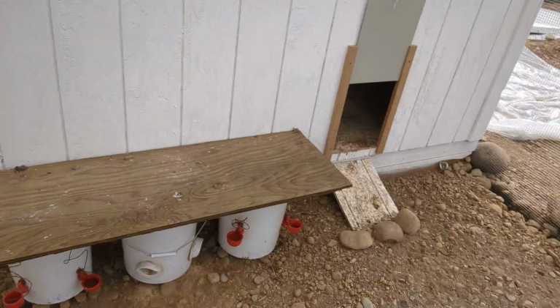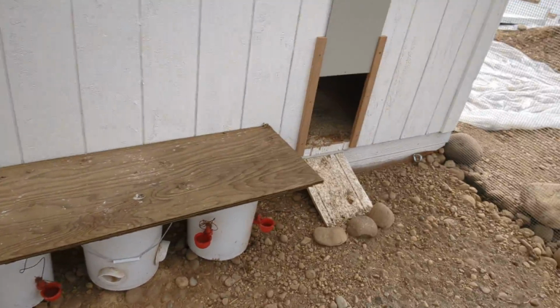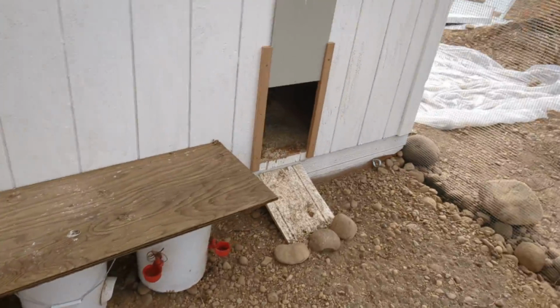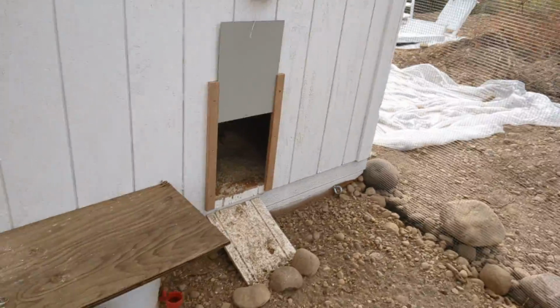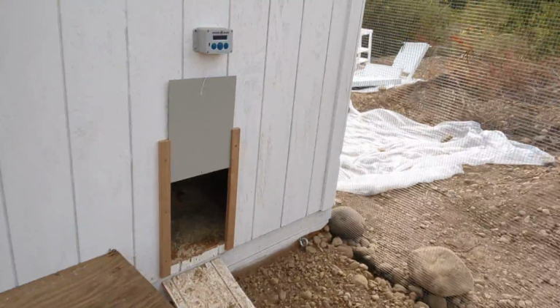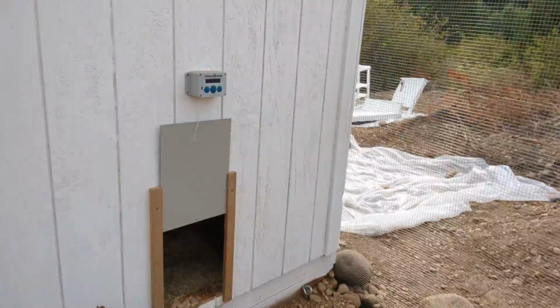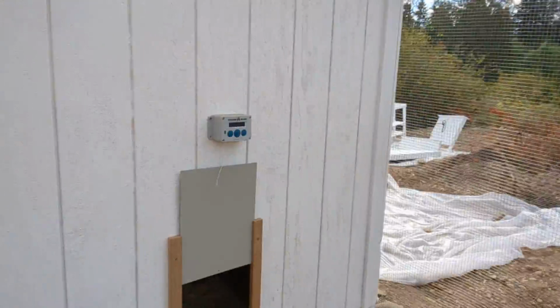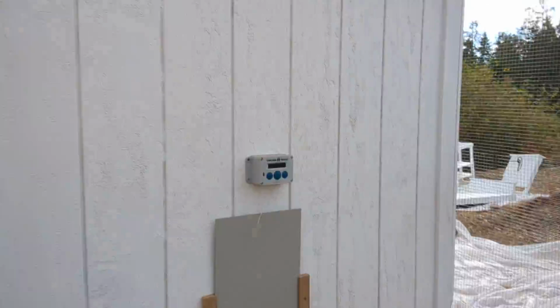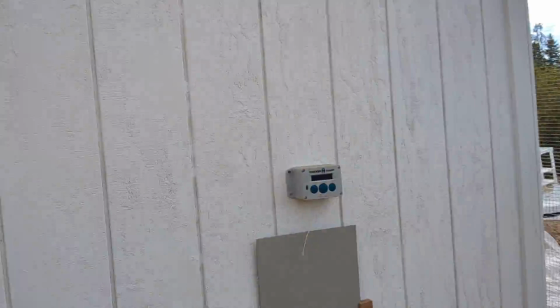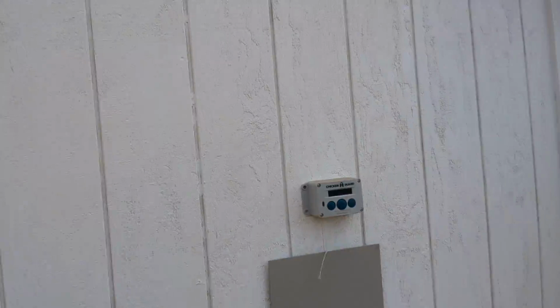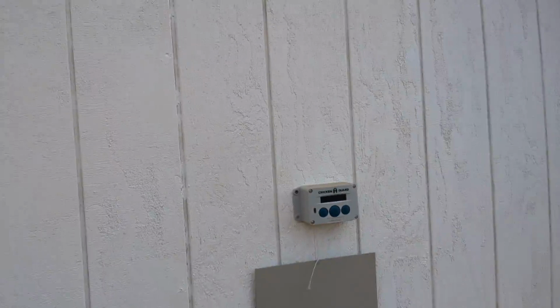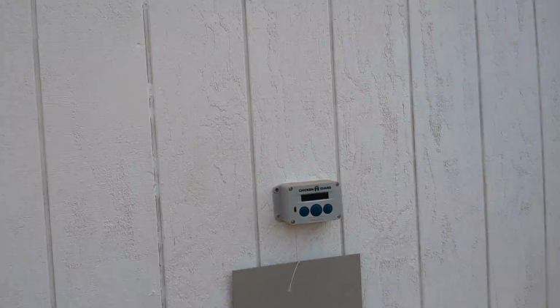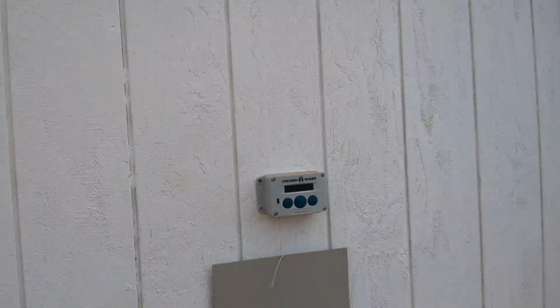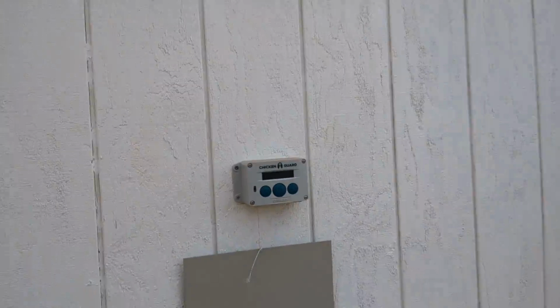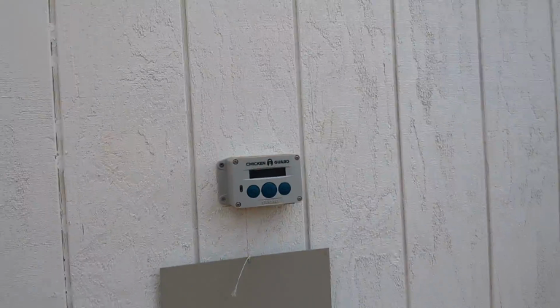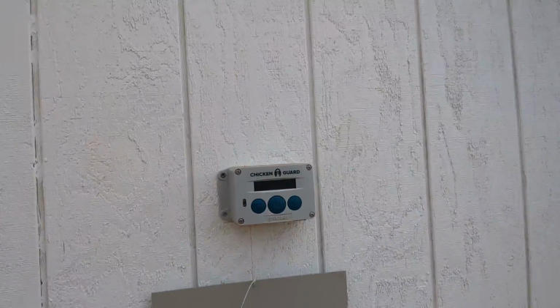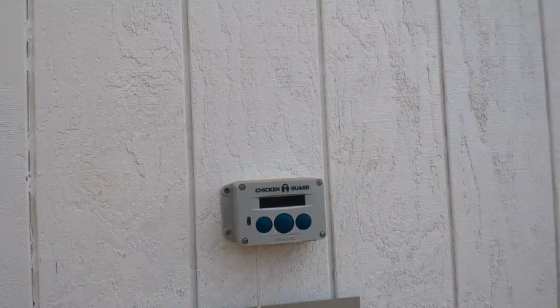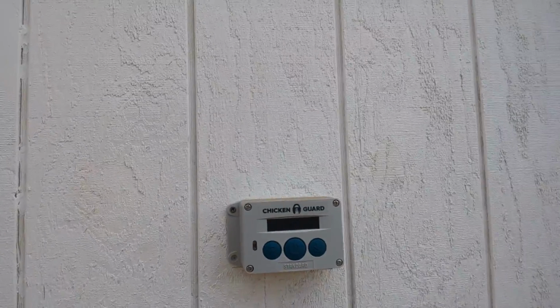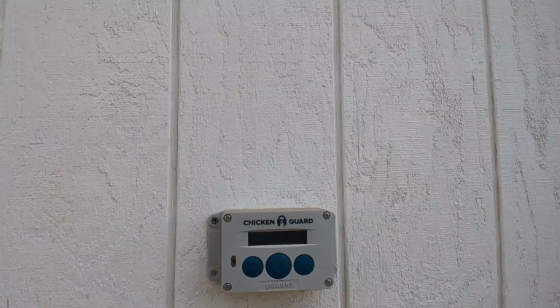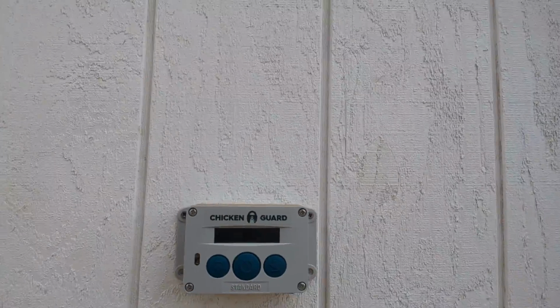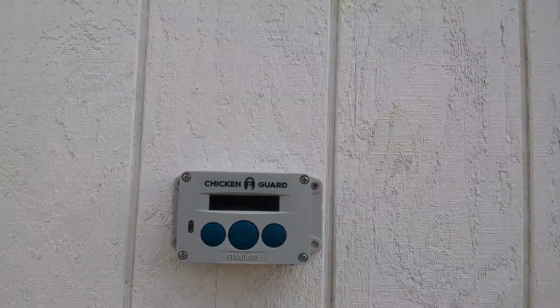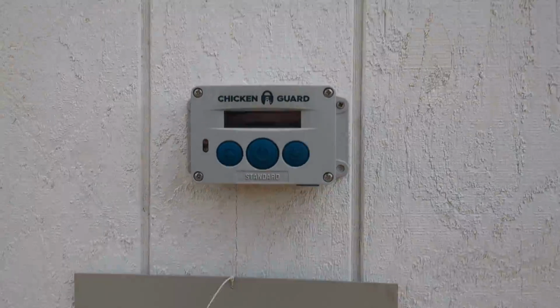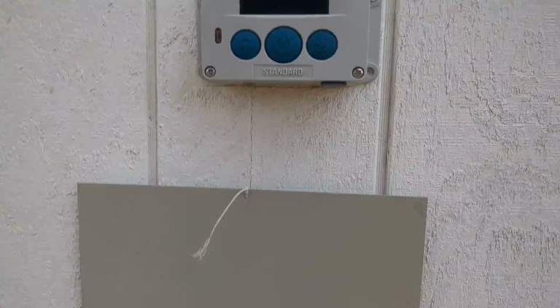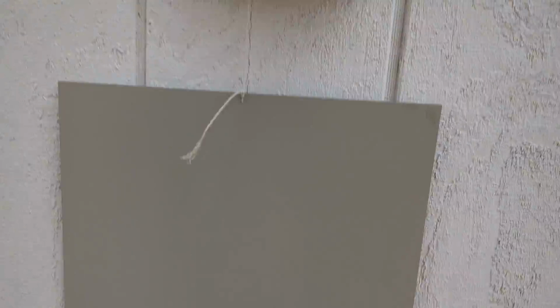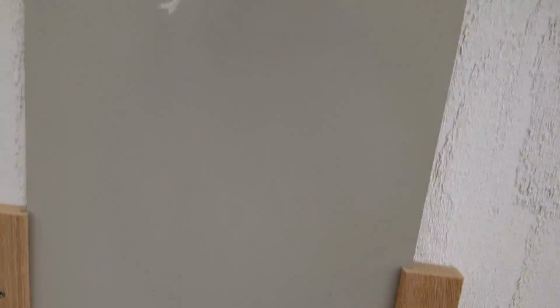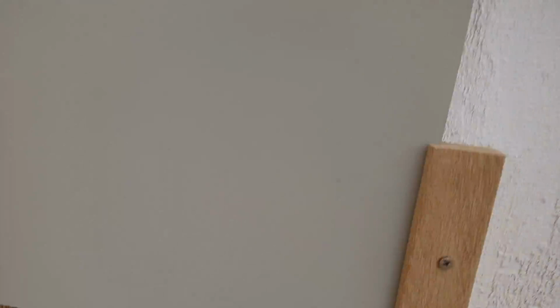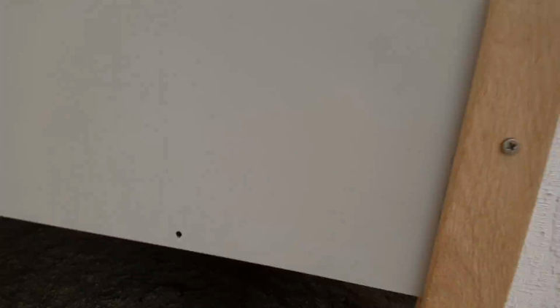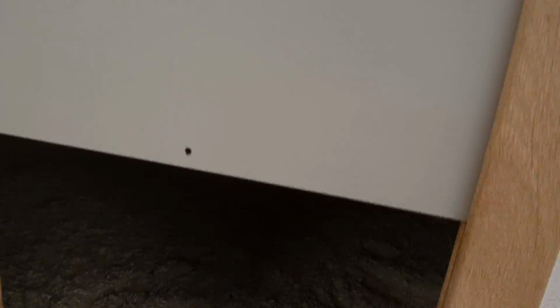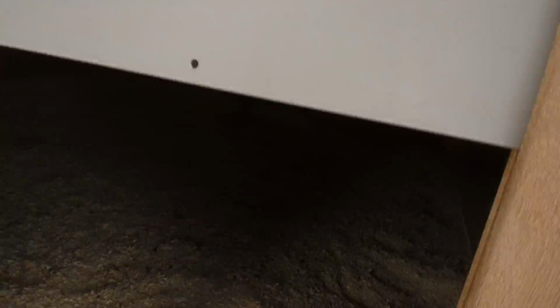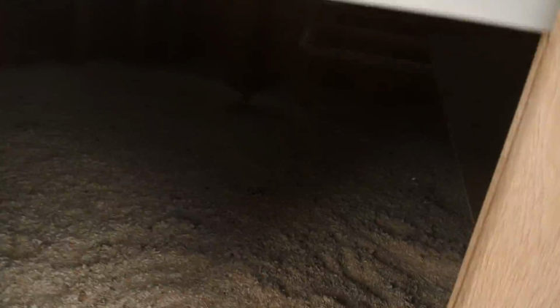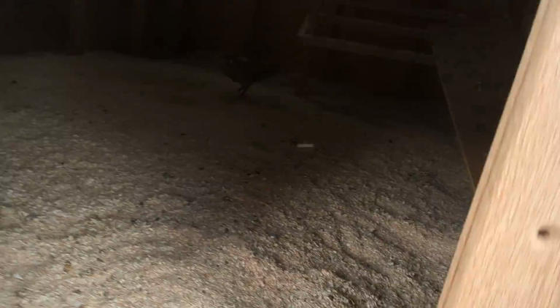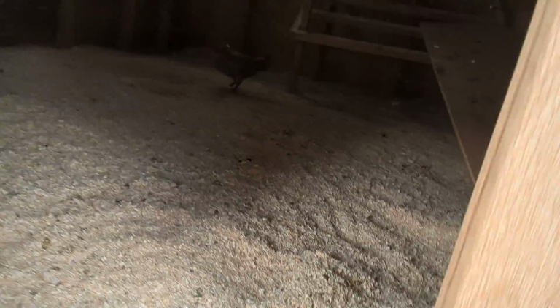Here's the chicken guard I have. It goes up and down — seems to work decent.